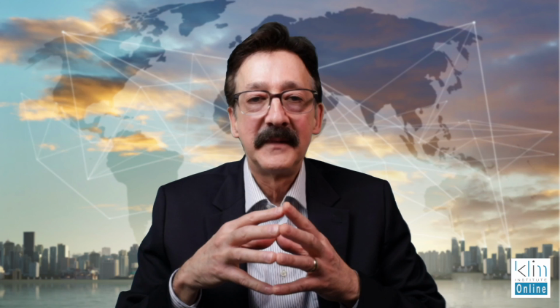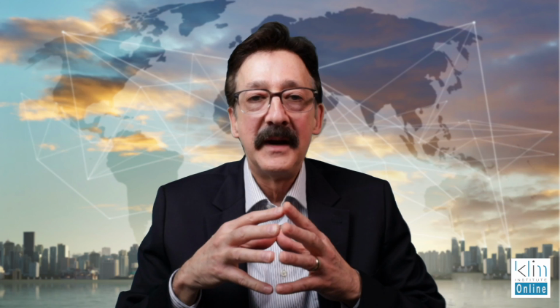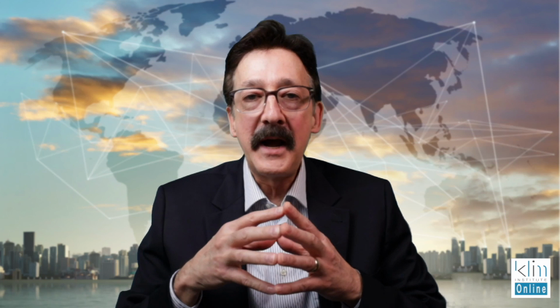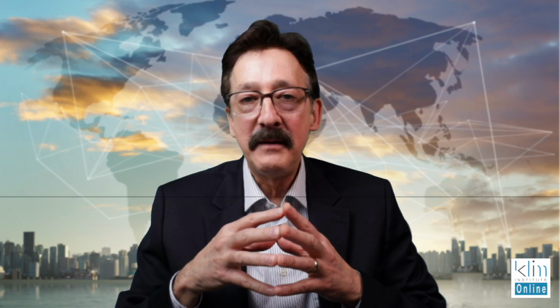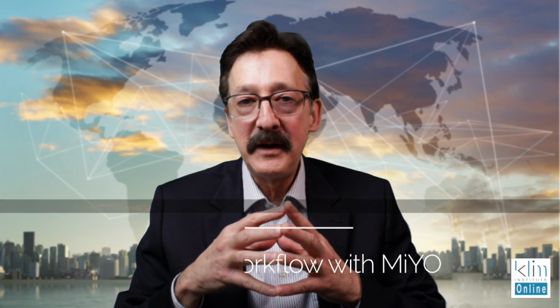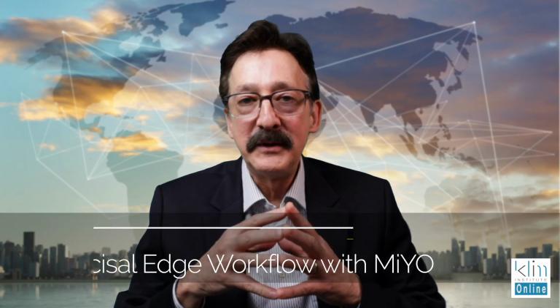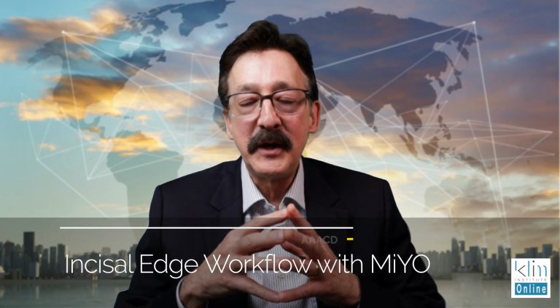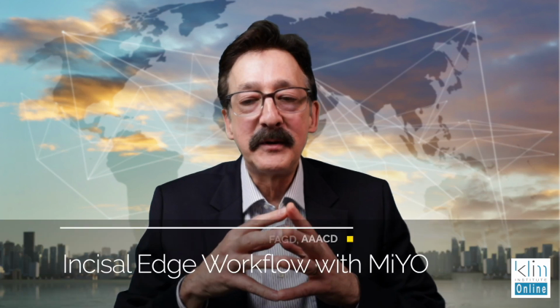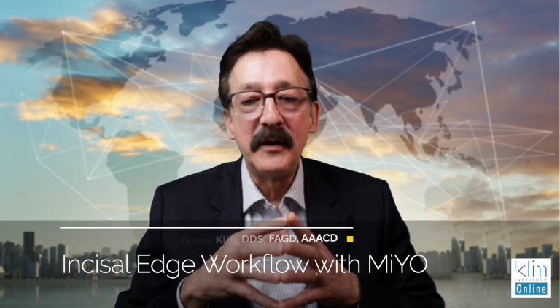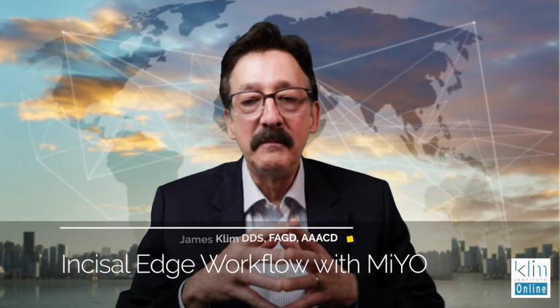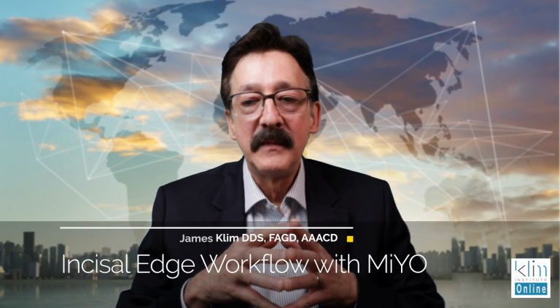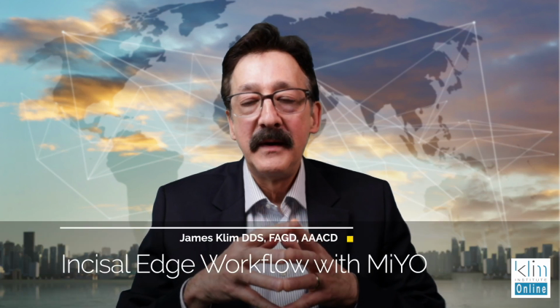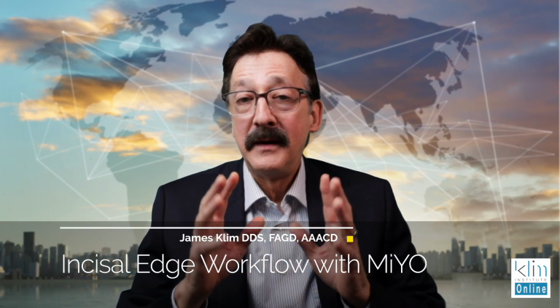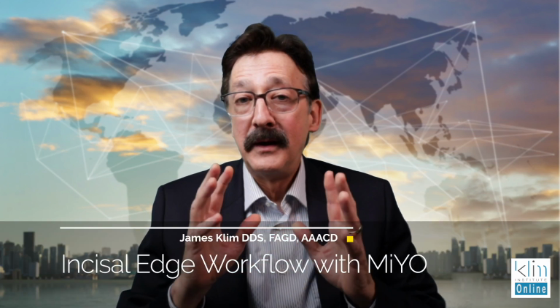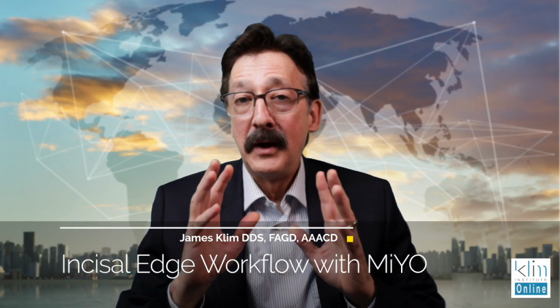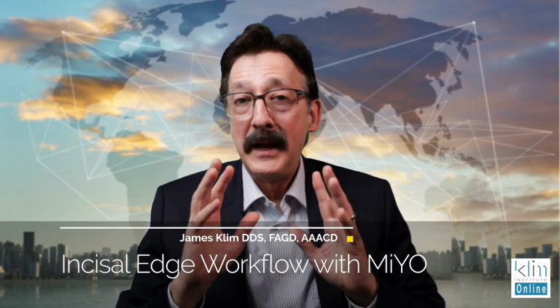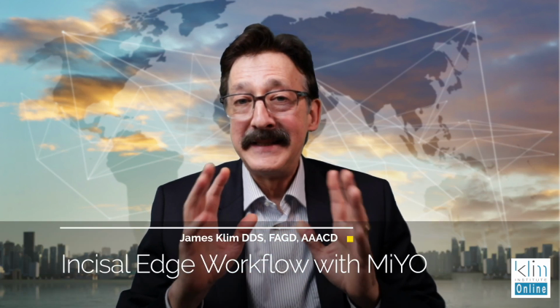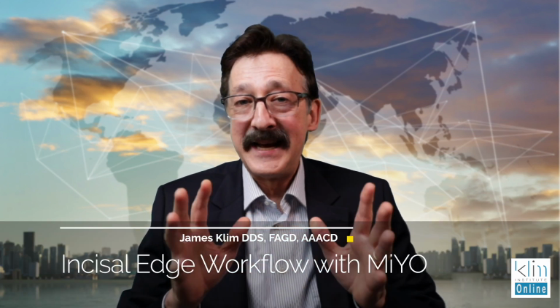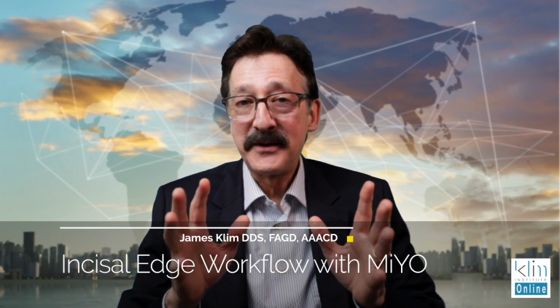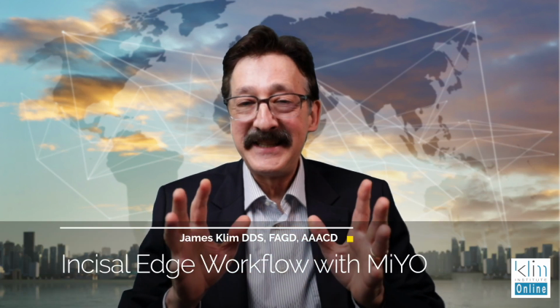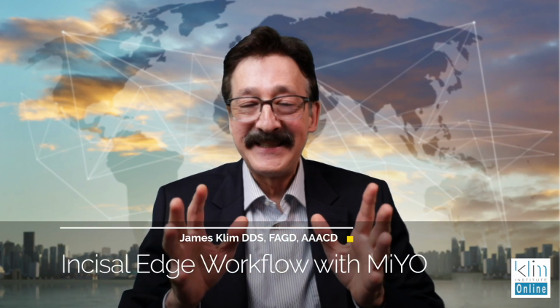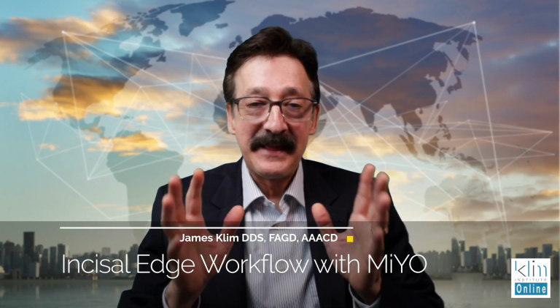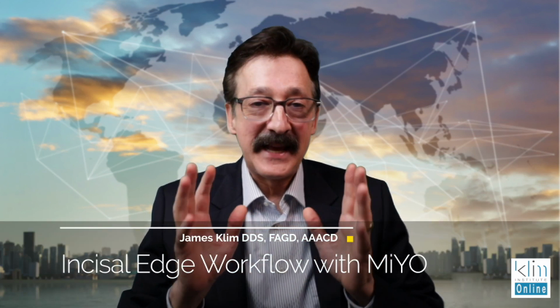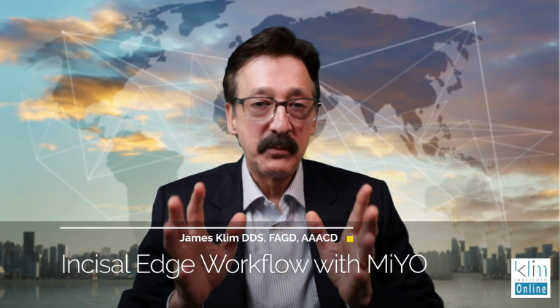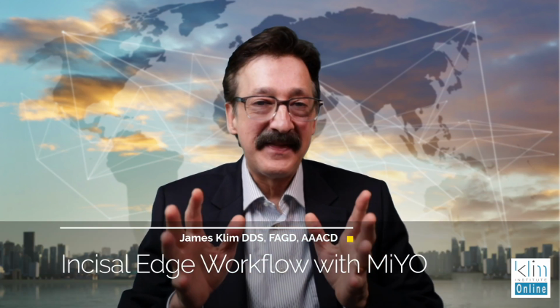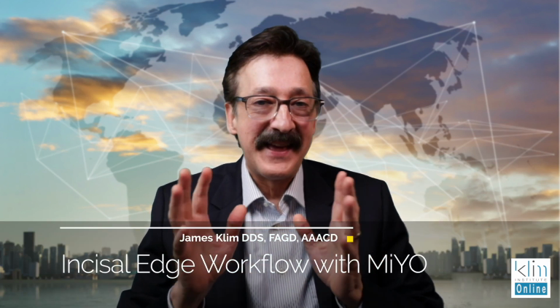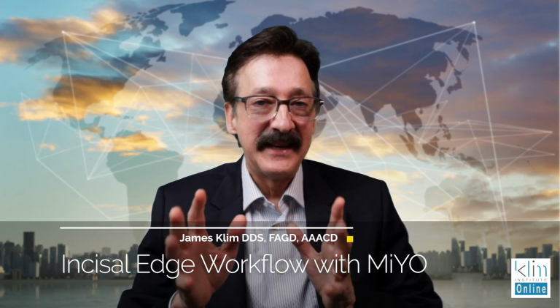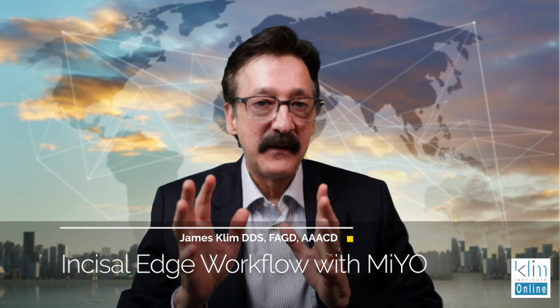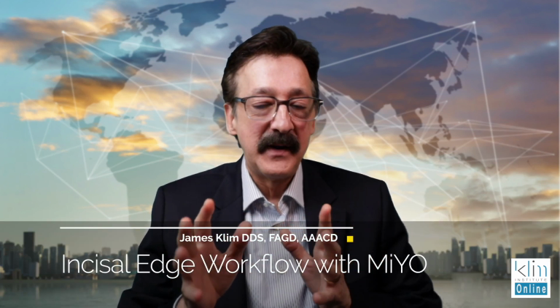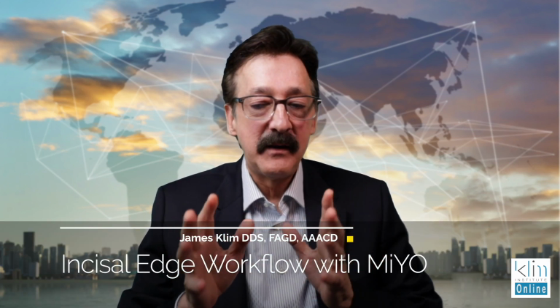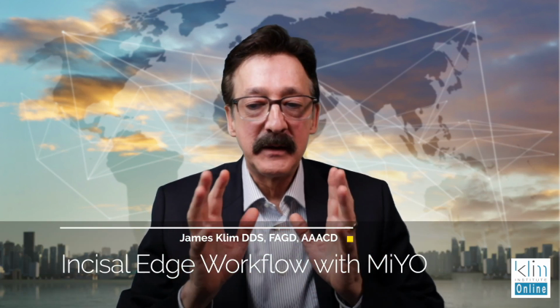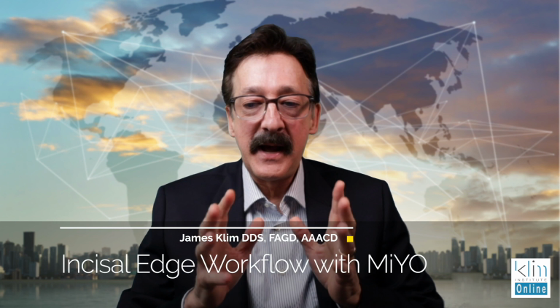Hi, my name is James Clem. Incisal edges — that's what this video is about.